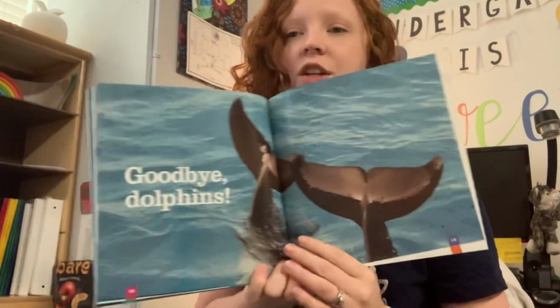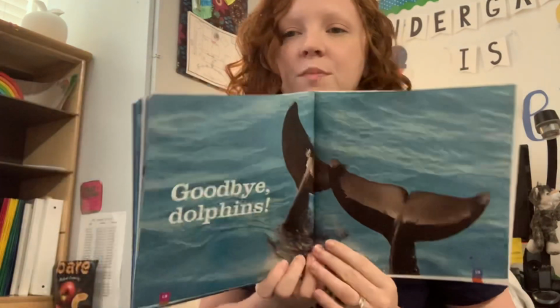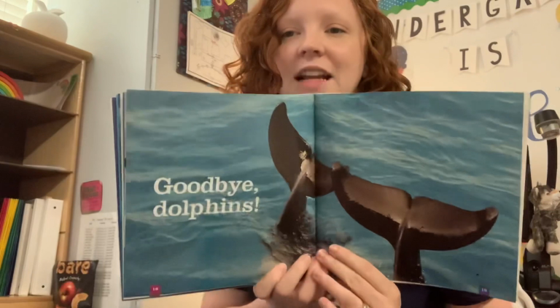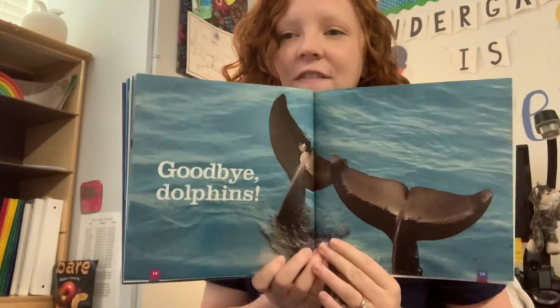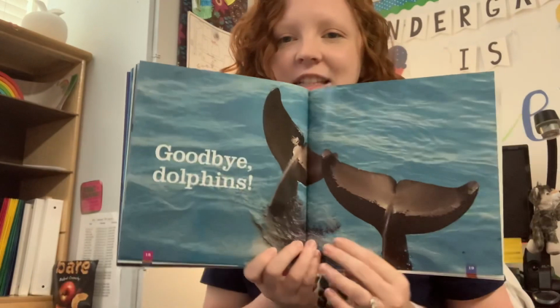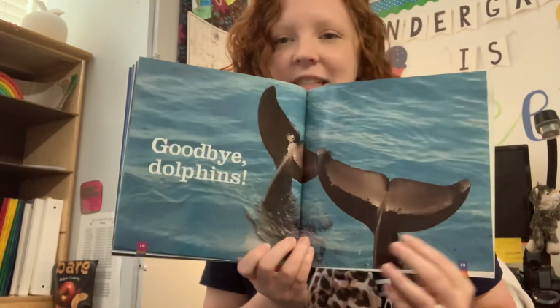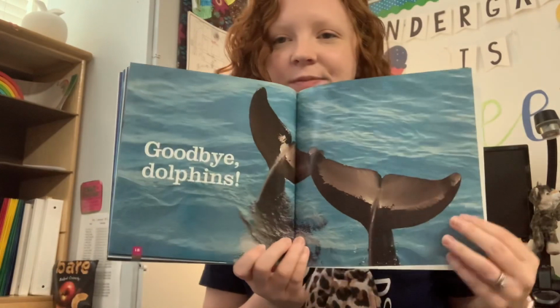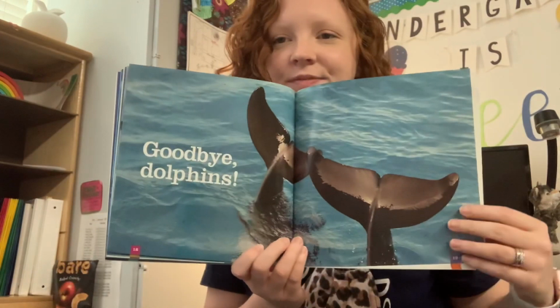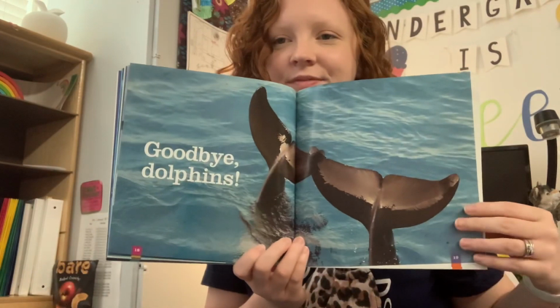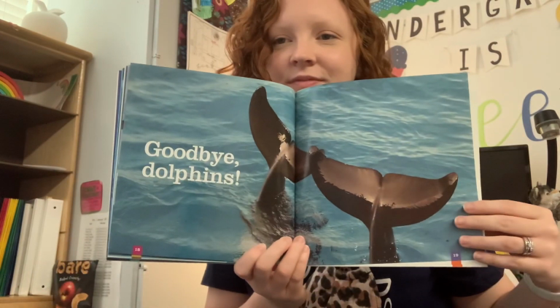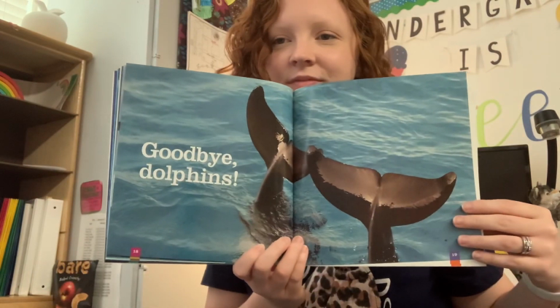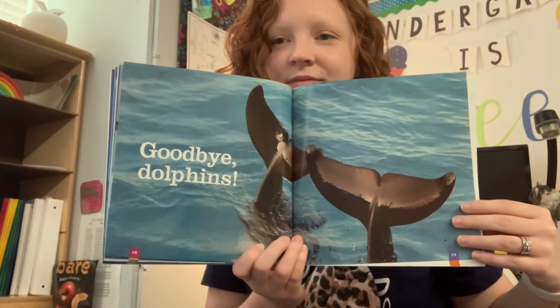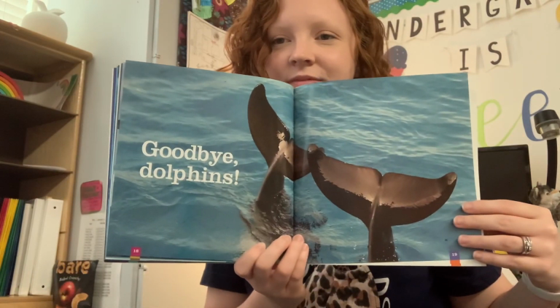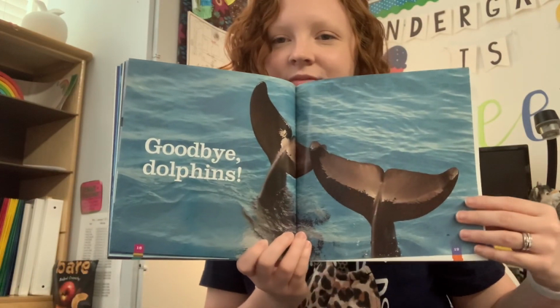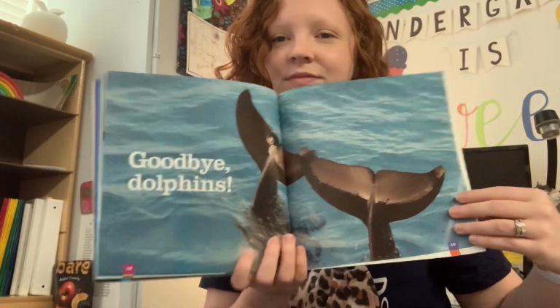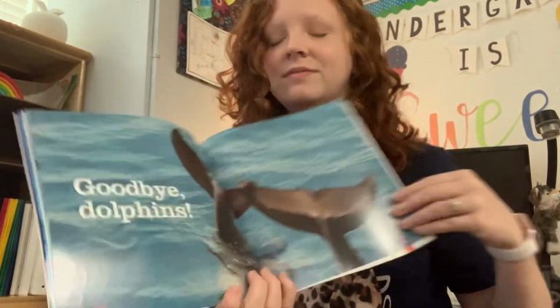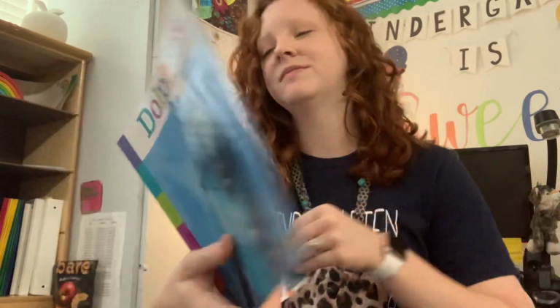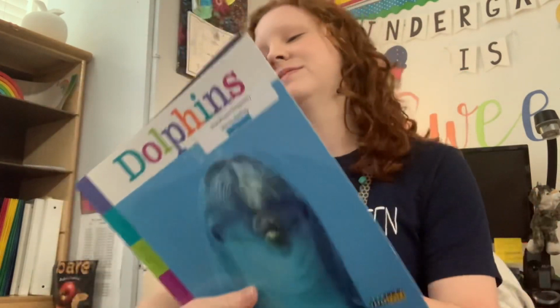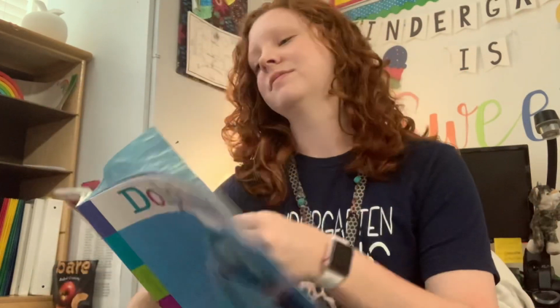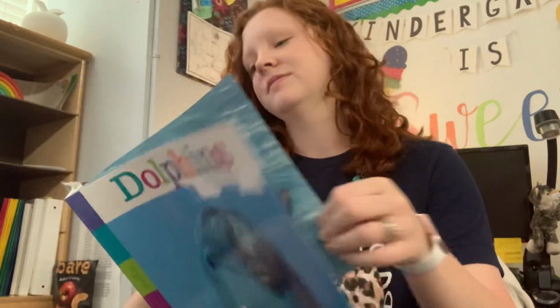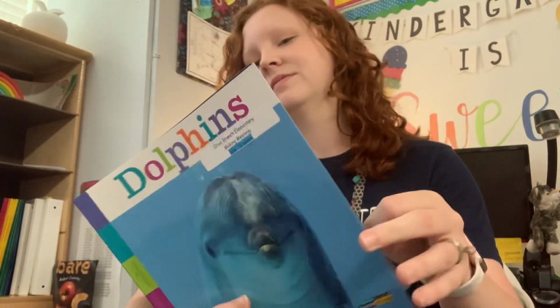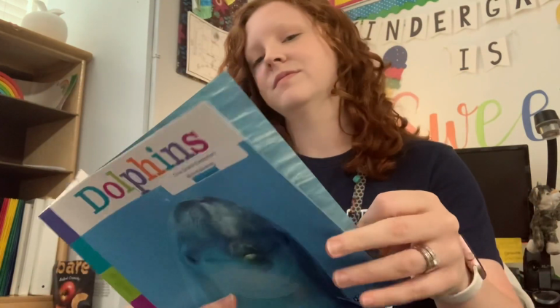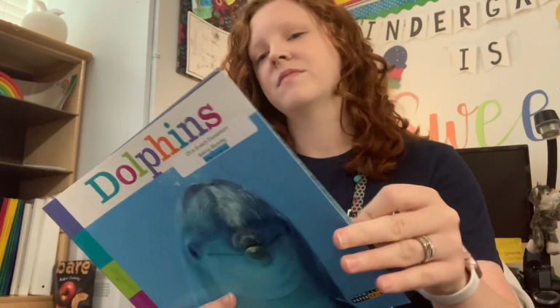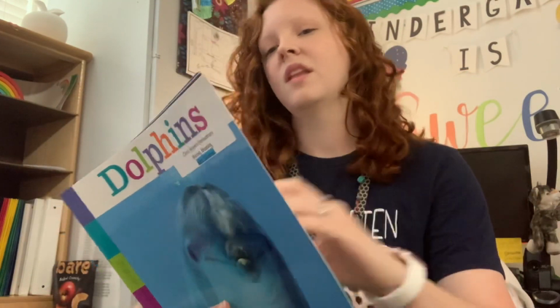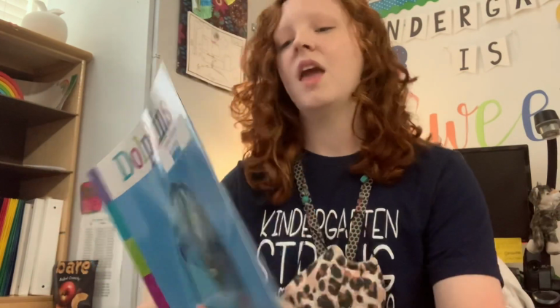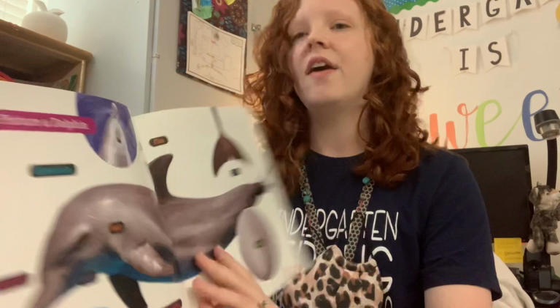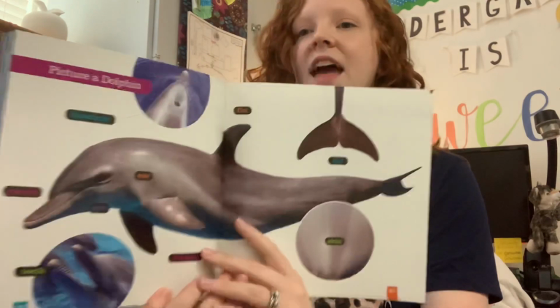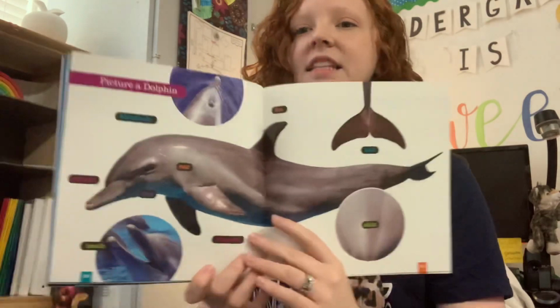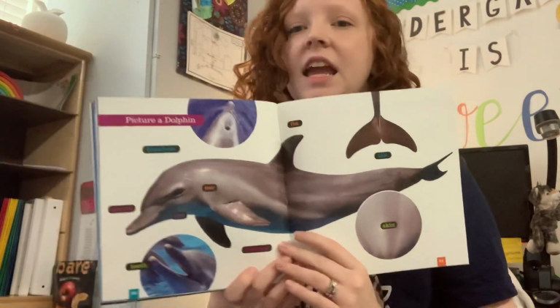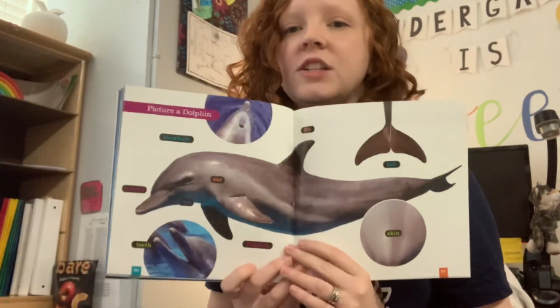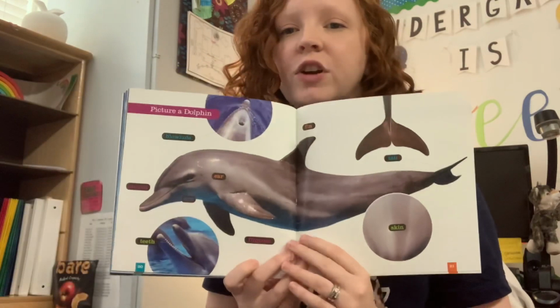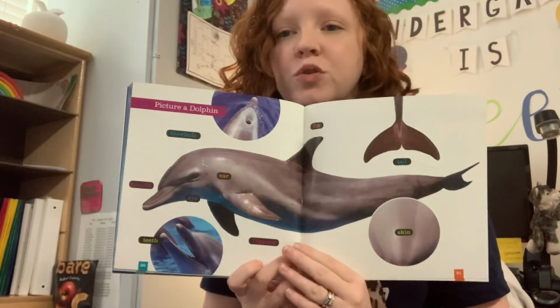Goodbye, dolphins. And that is the end of our story.